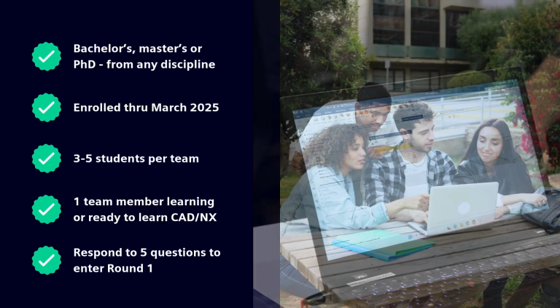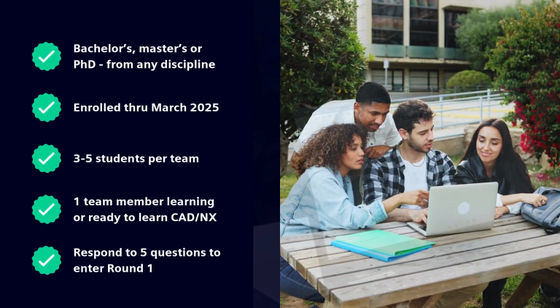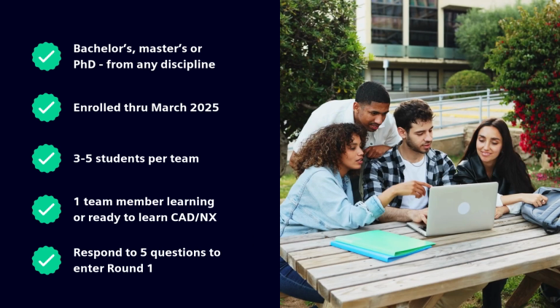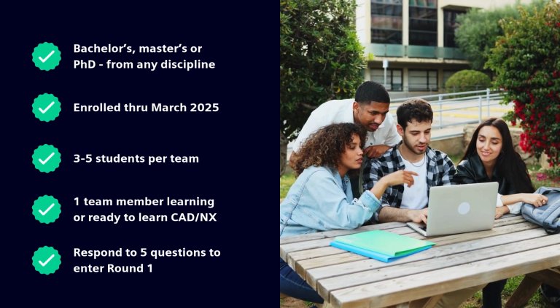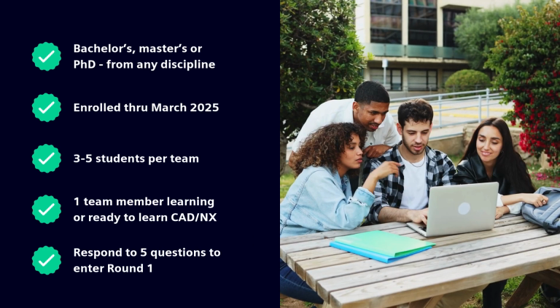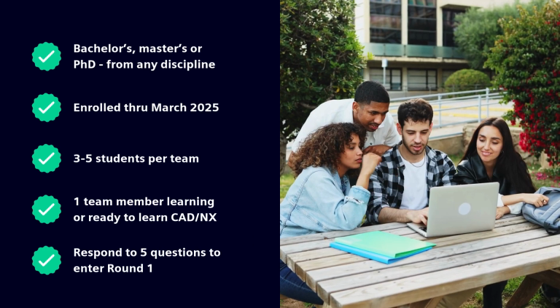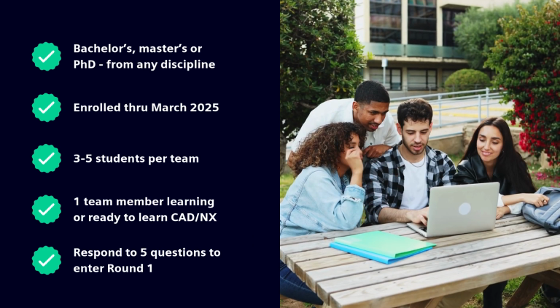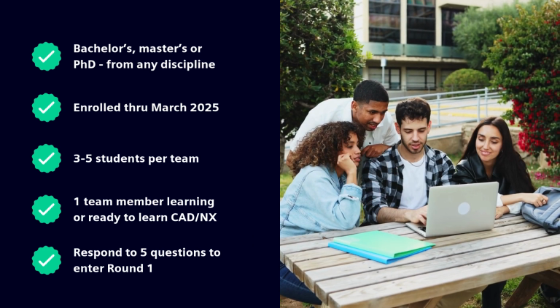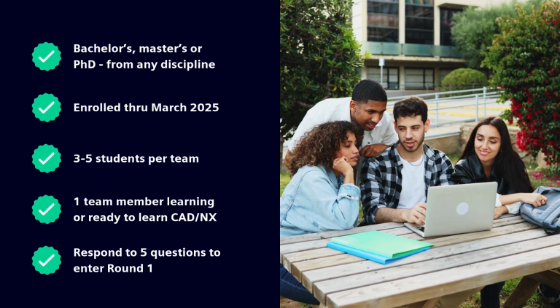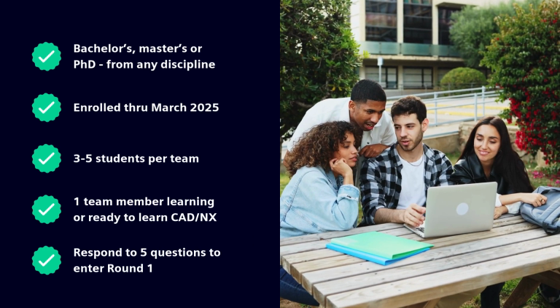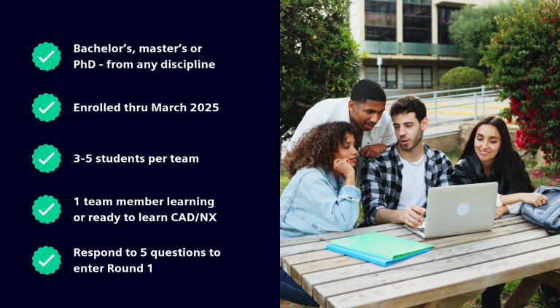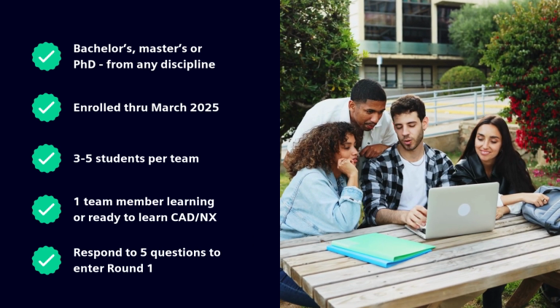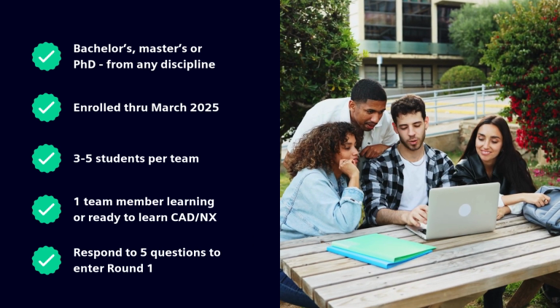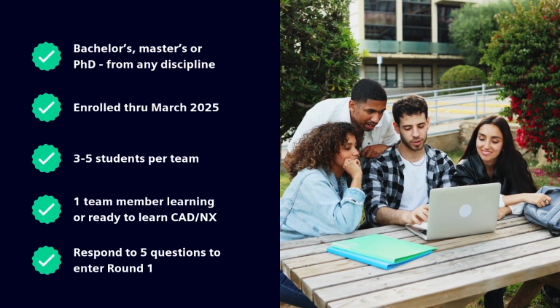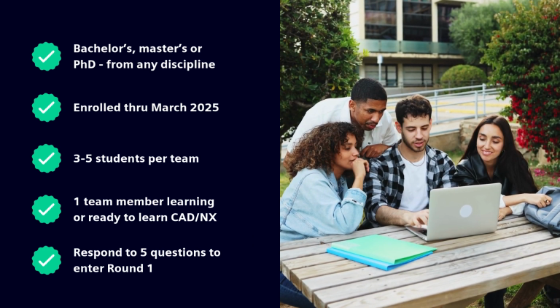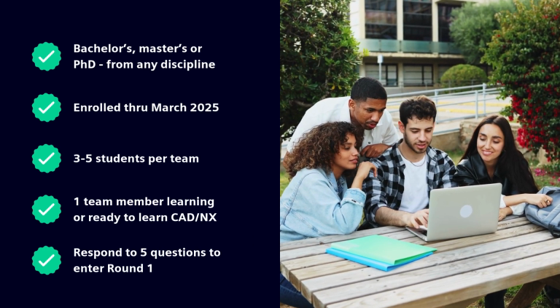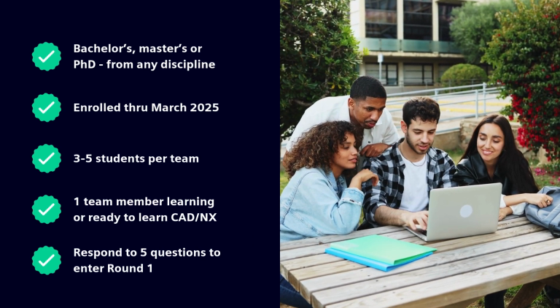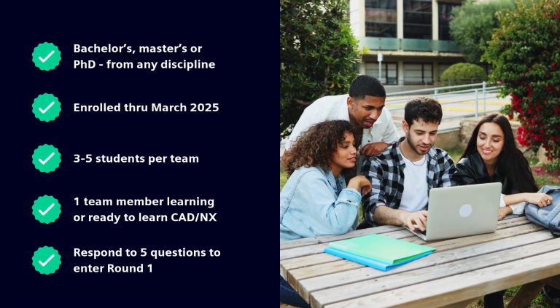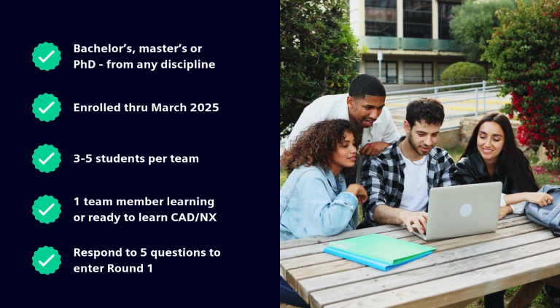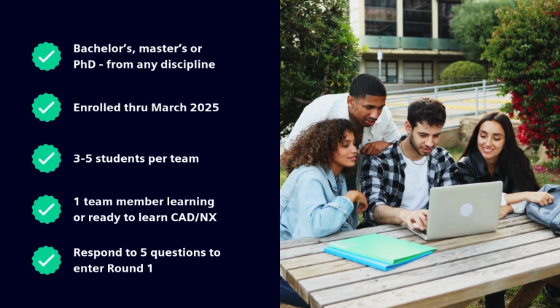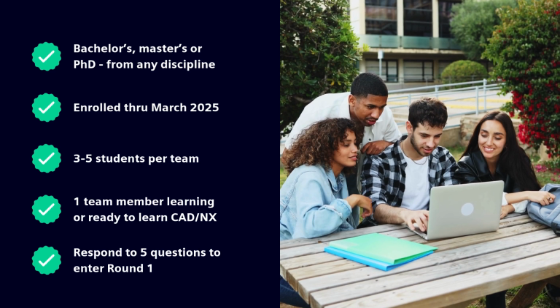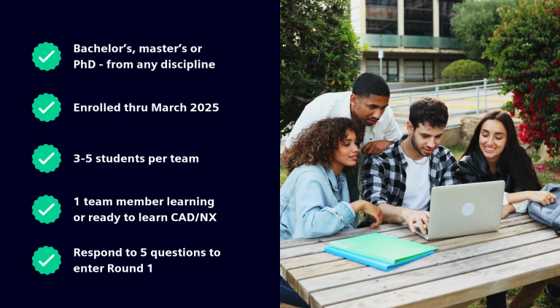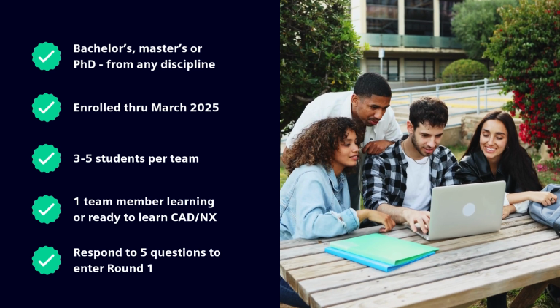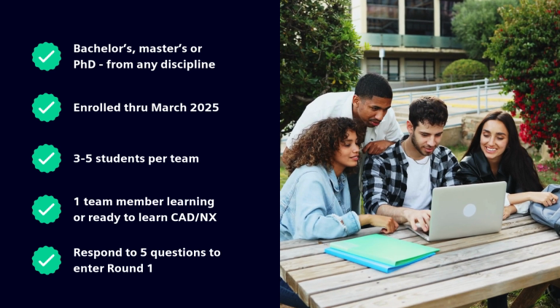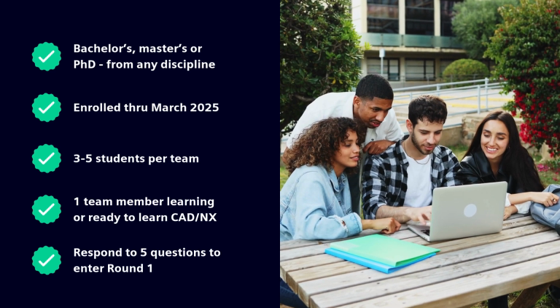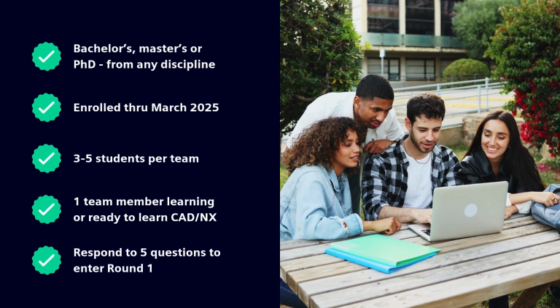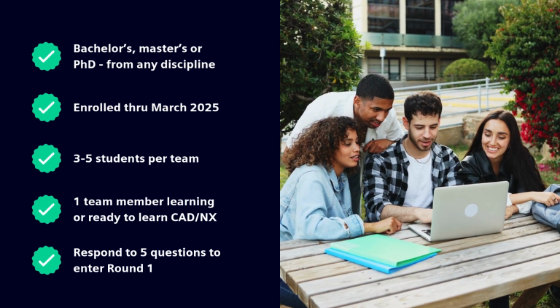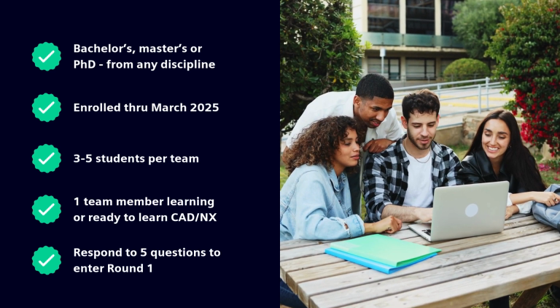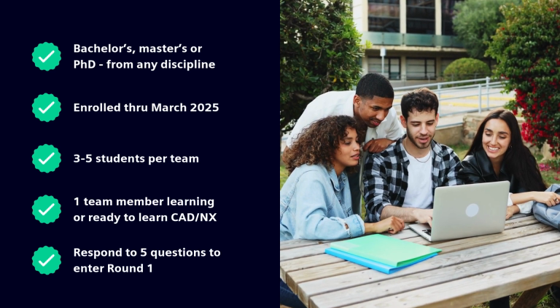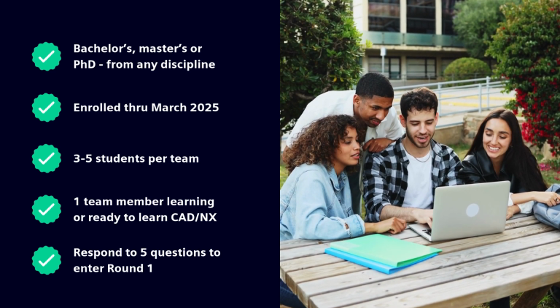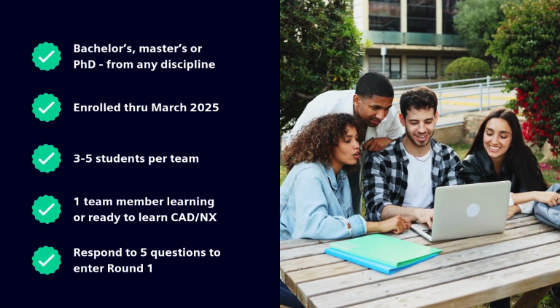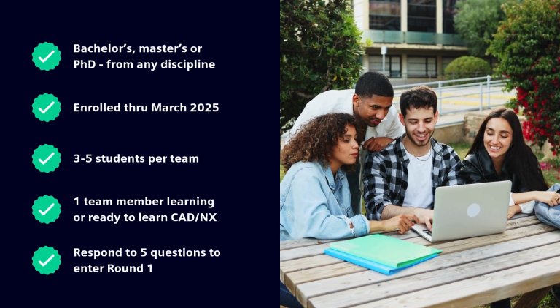The first round requires responses to five short questions about immersive engineering and your product or idea.